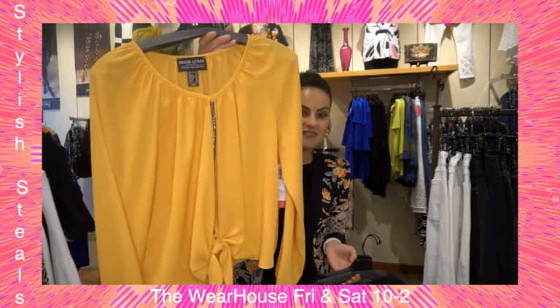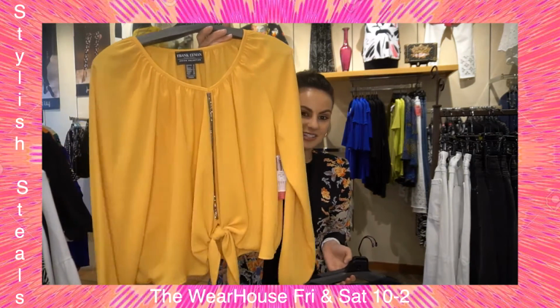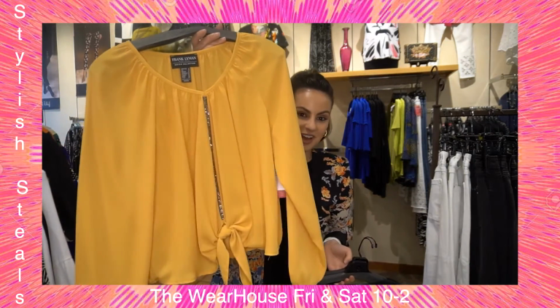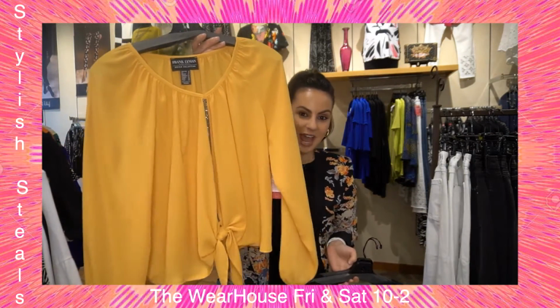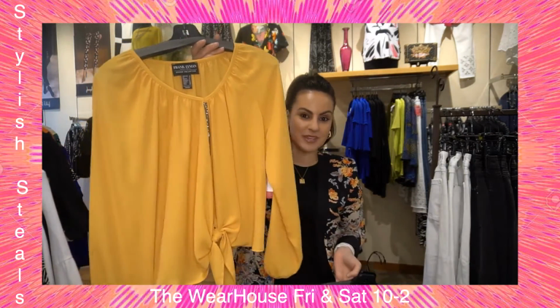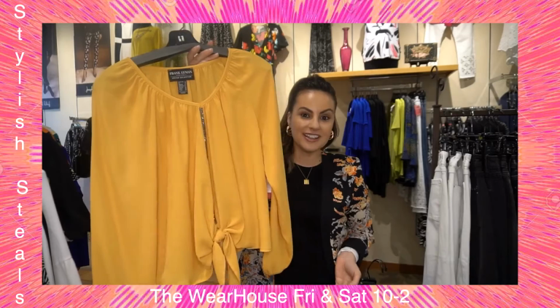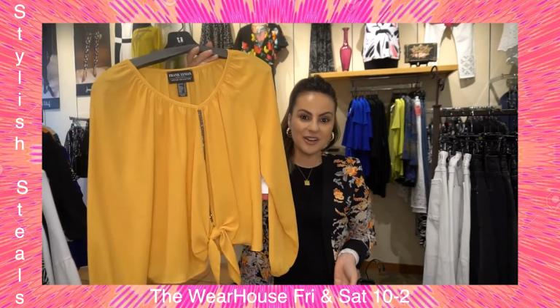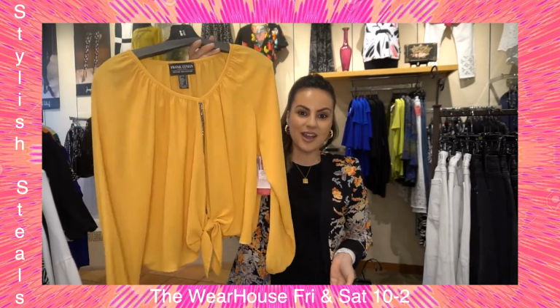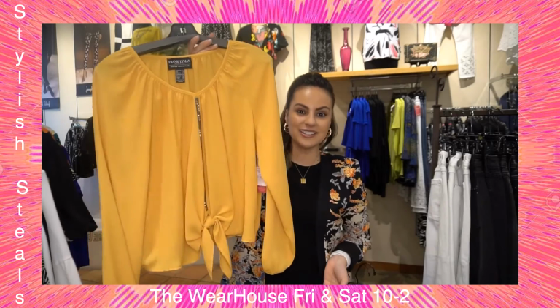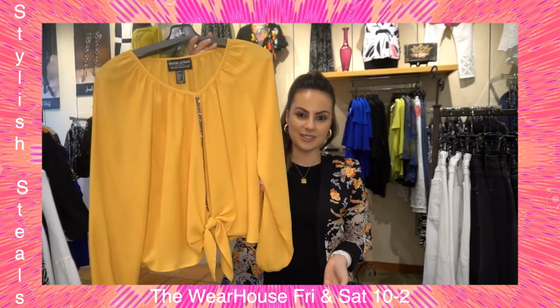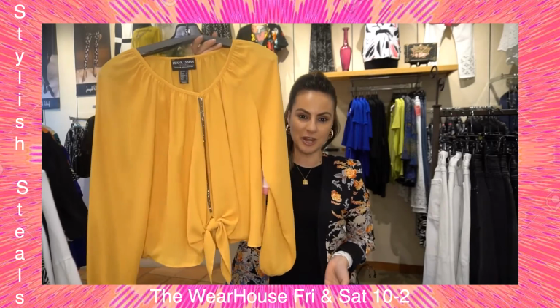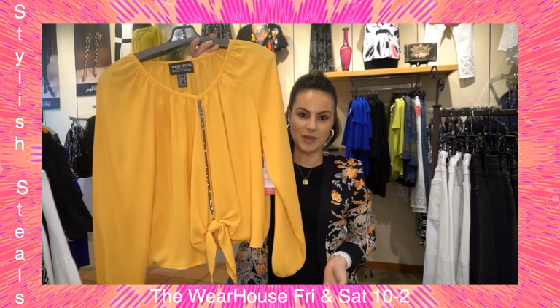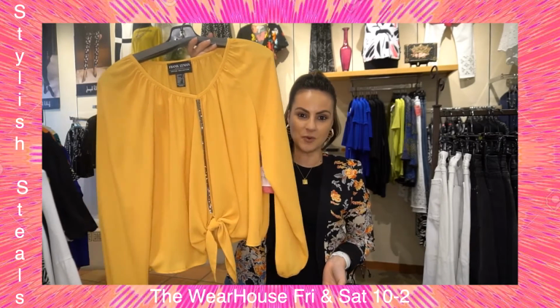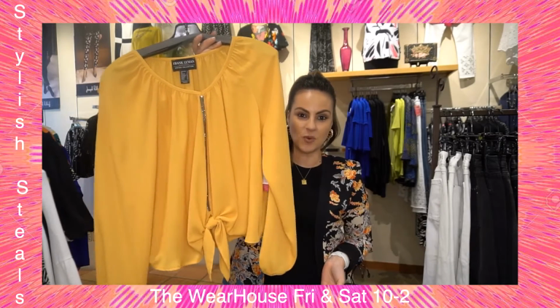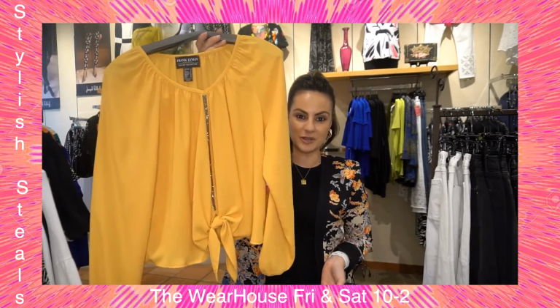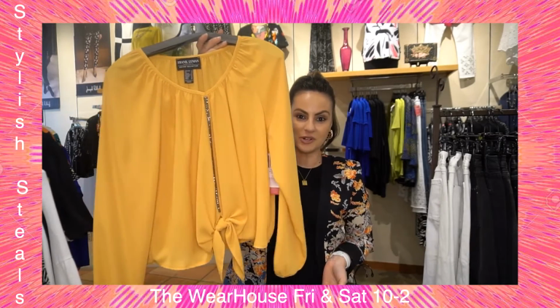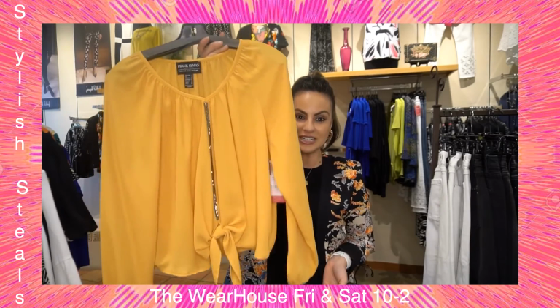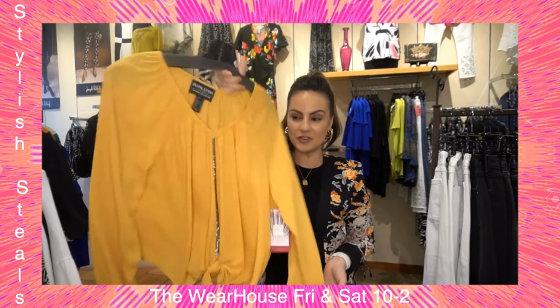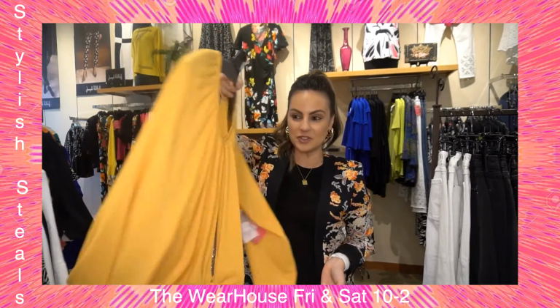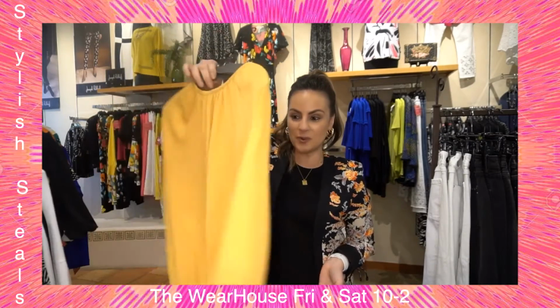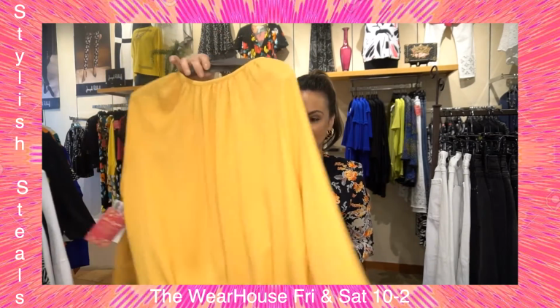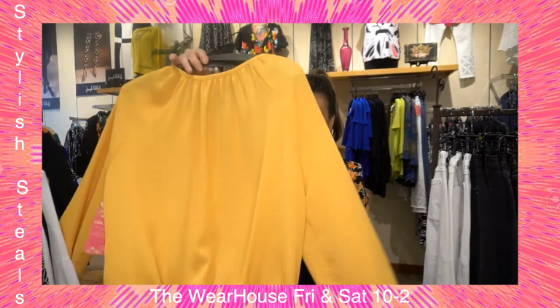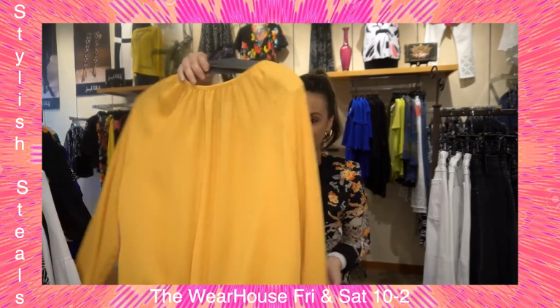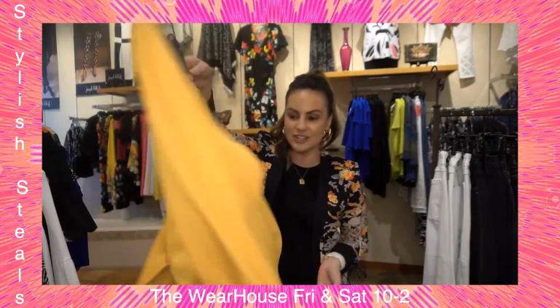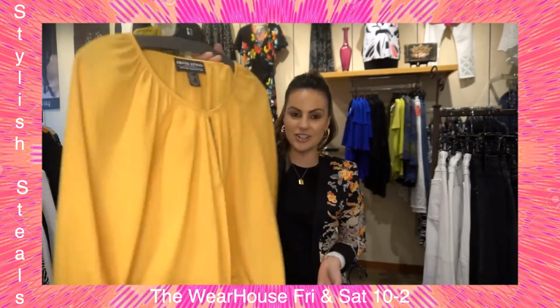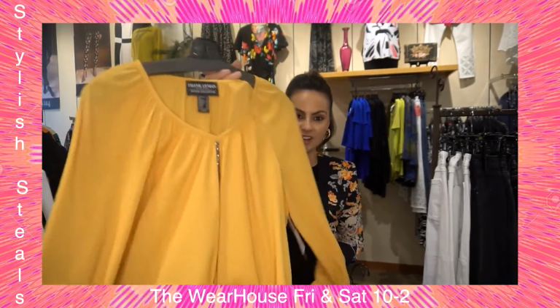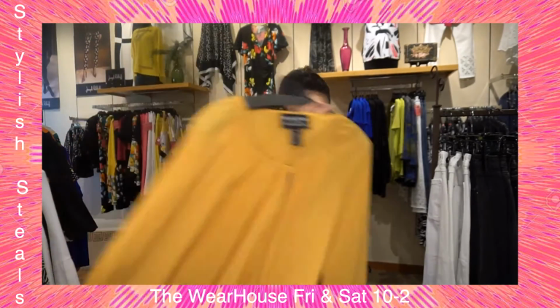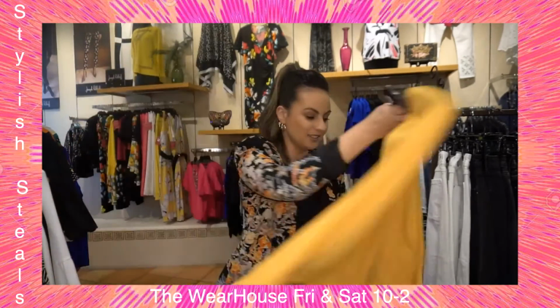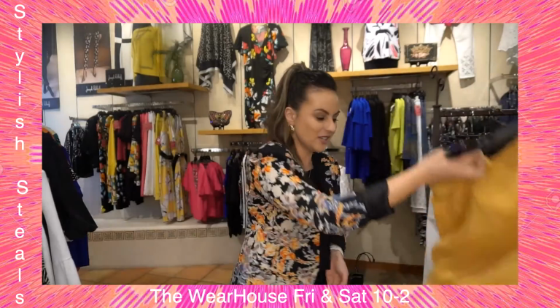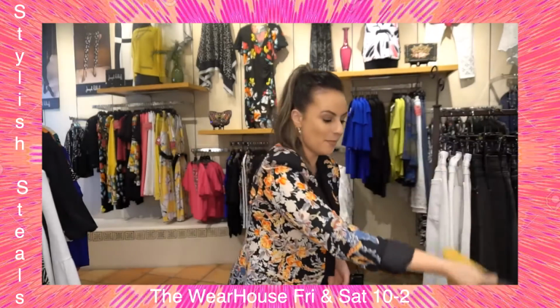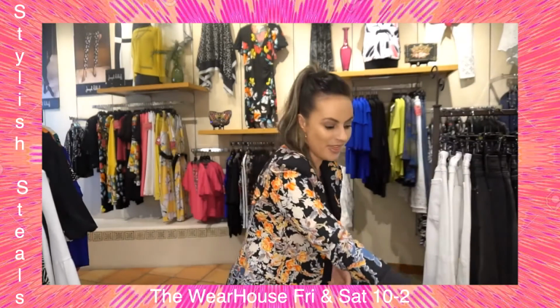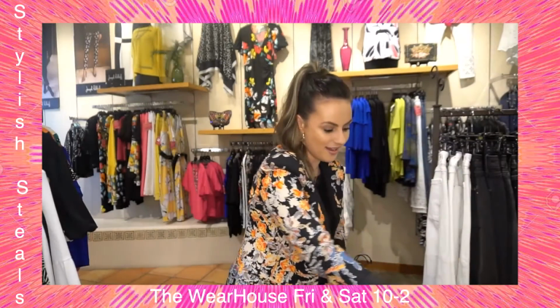Next up, Frank Lyman — I love this fun, happy yellow. I could see this paired back with white capris for the spring. Darling little top!